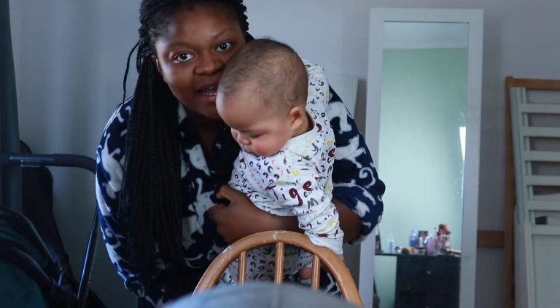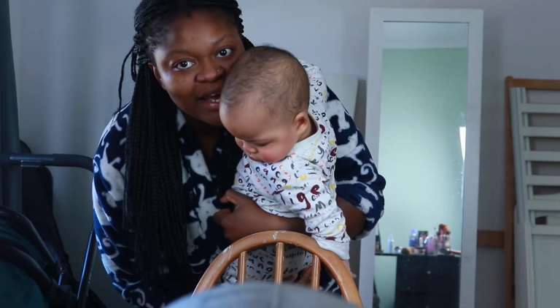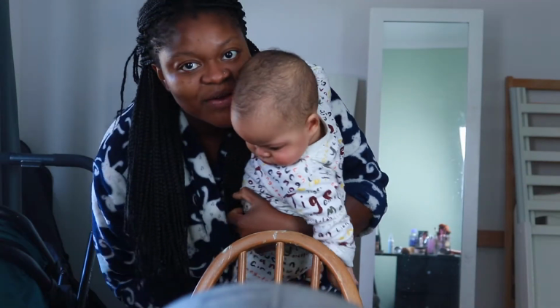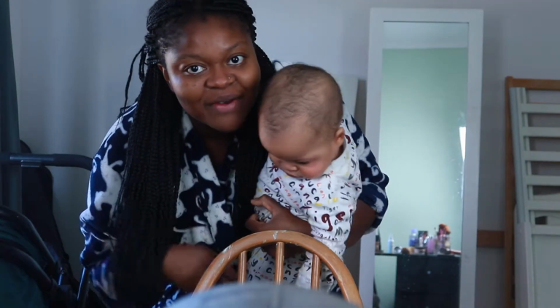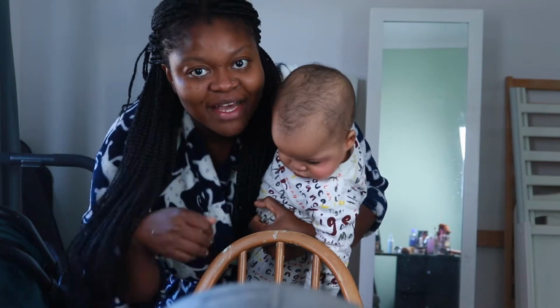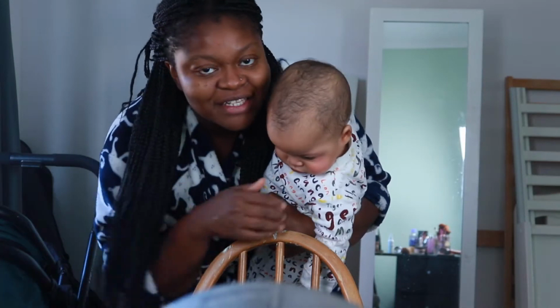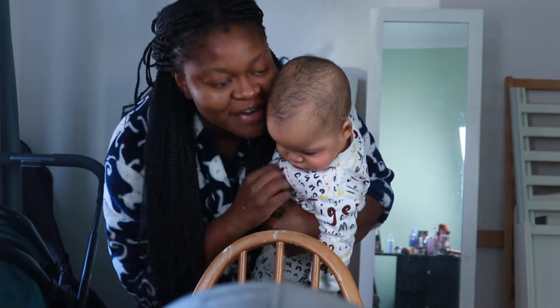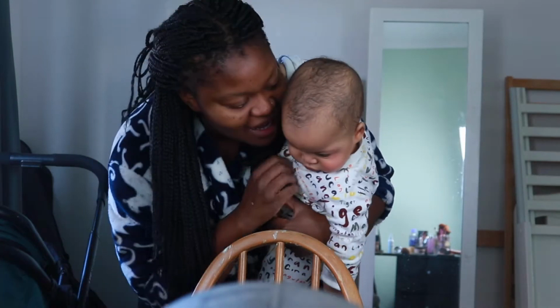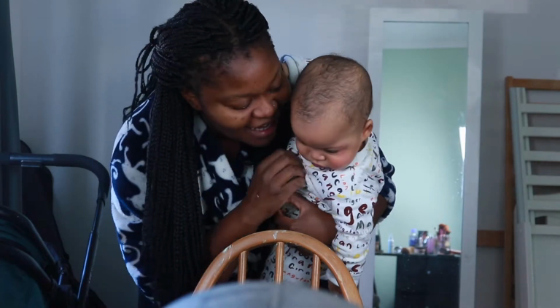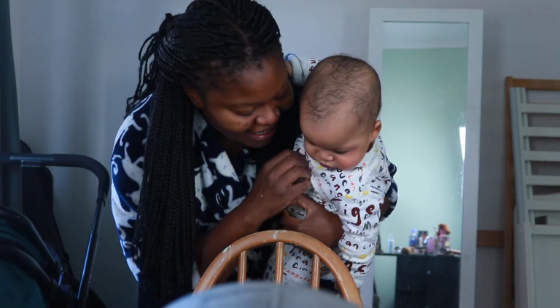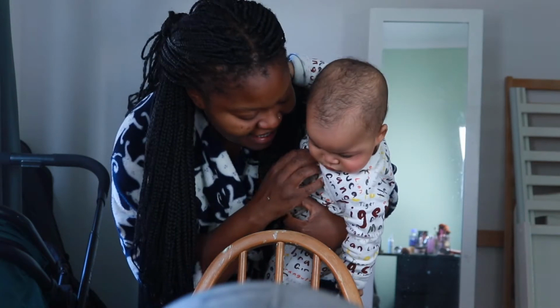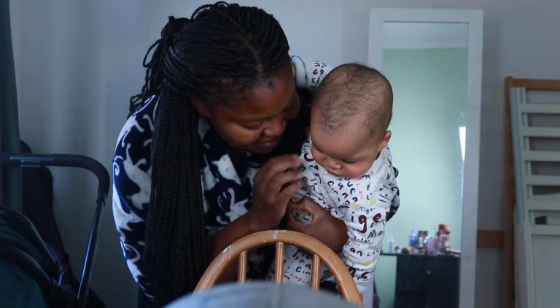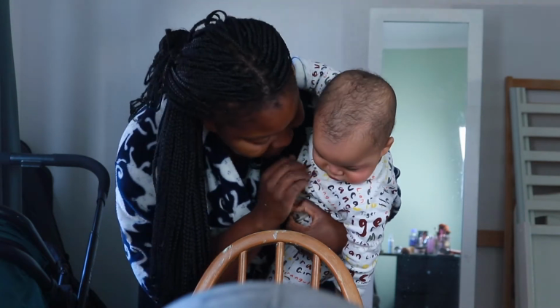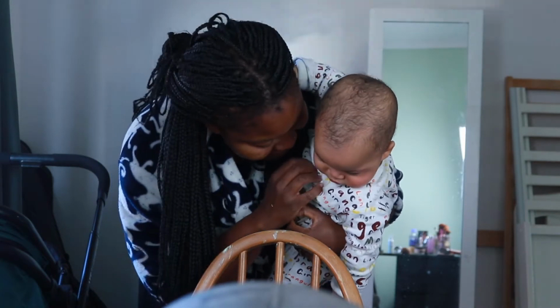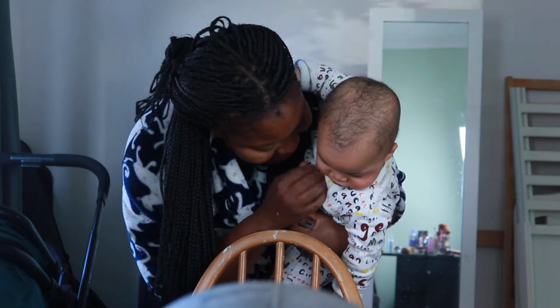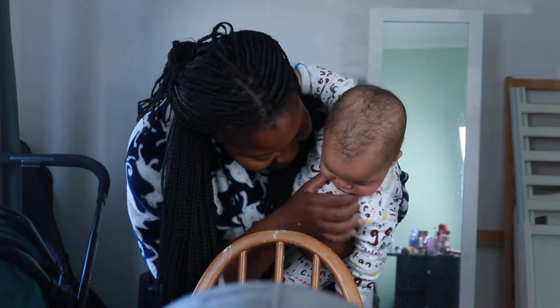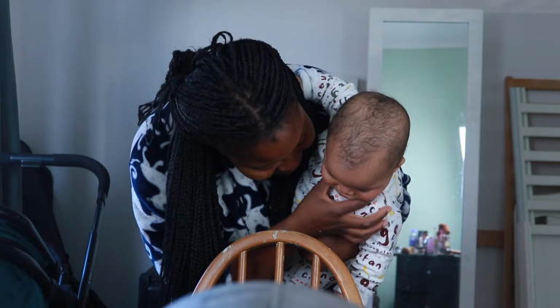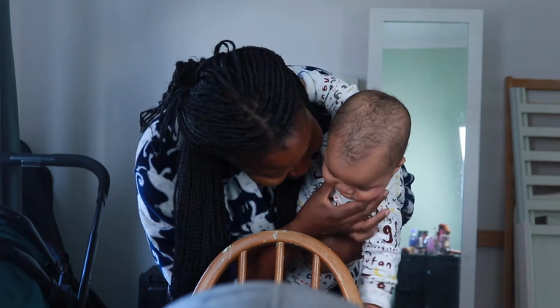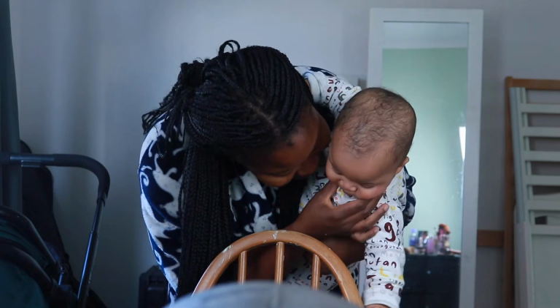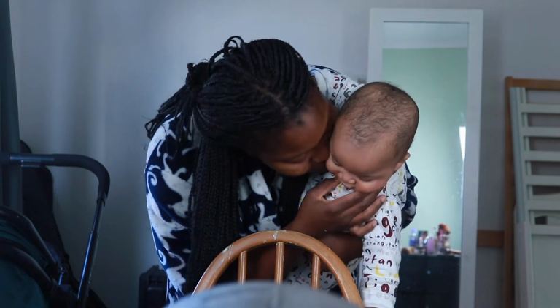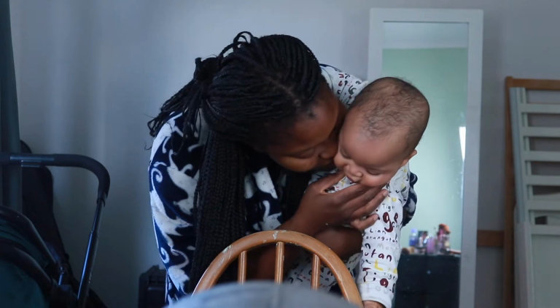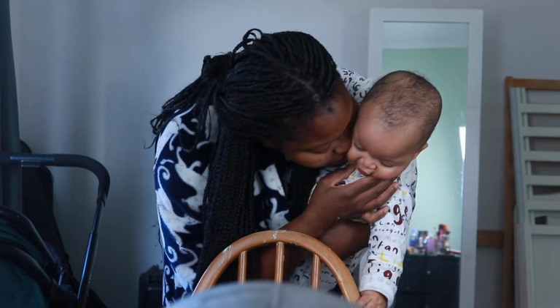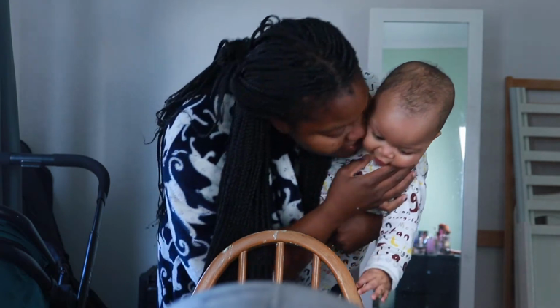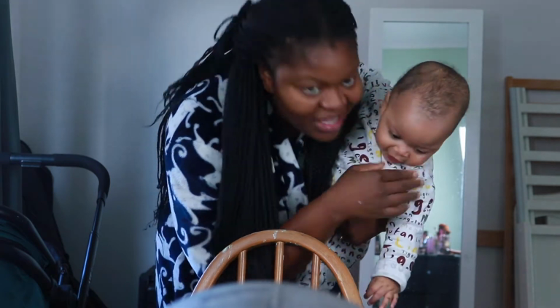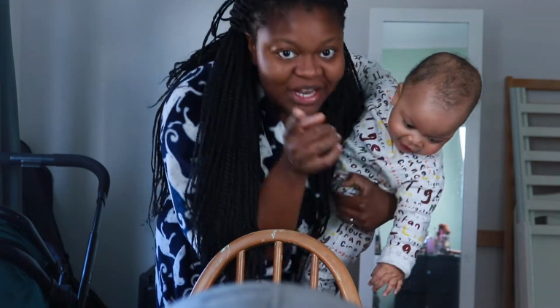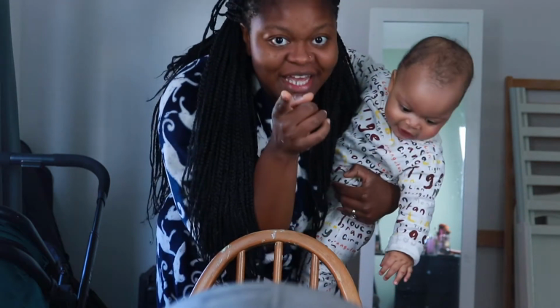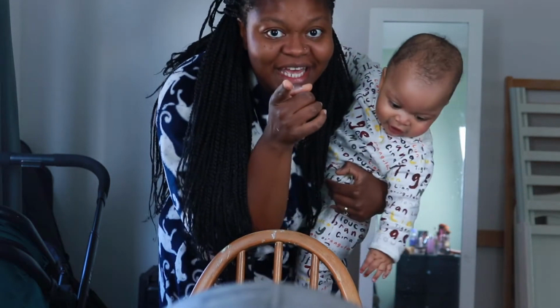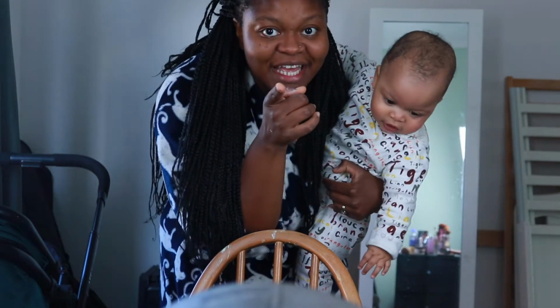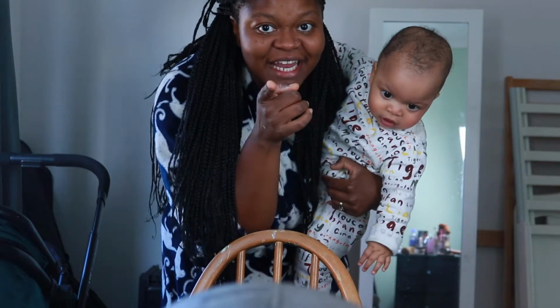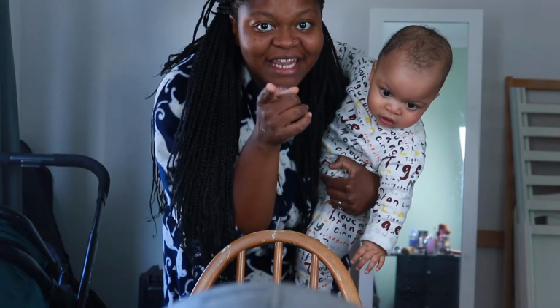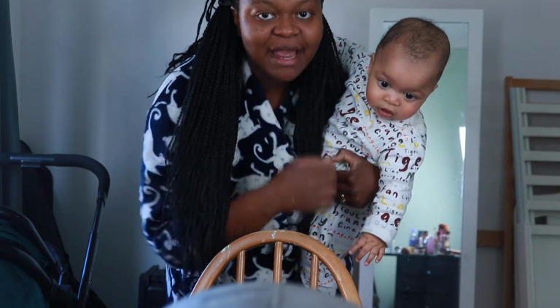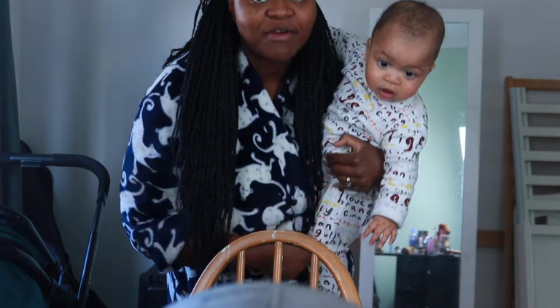Hello Zephaniah! Zephy, look at the camera!